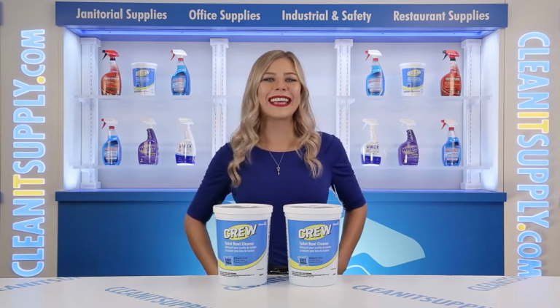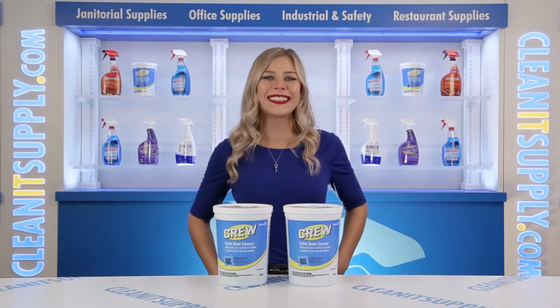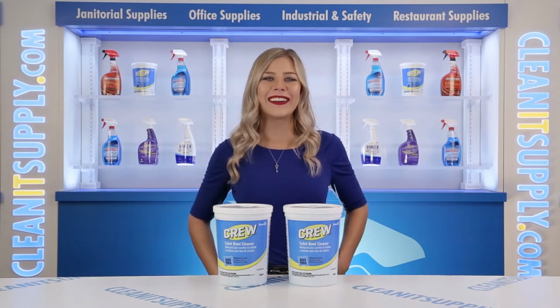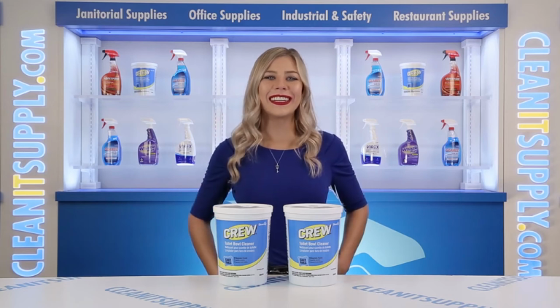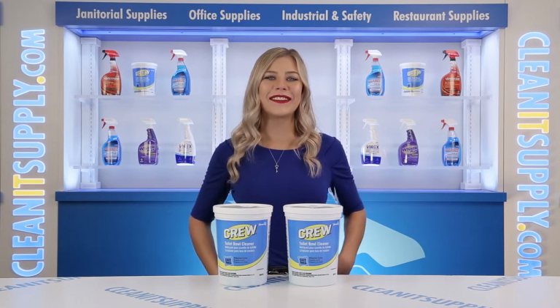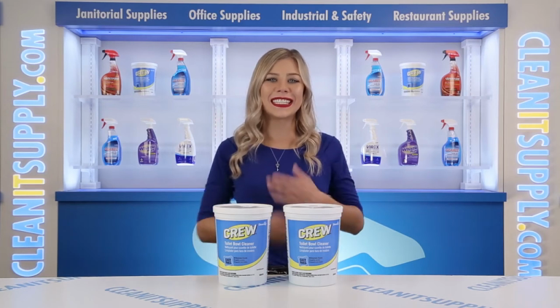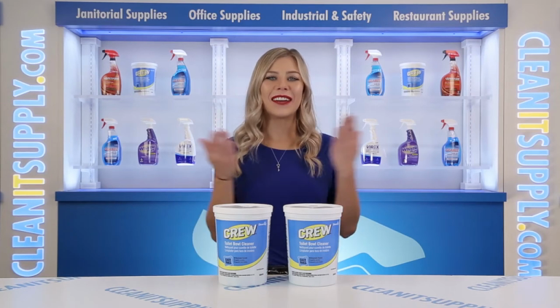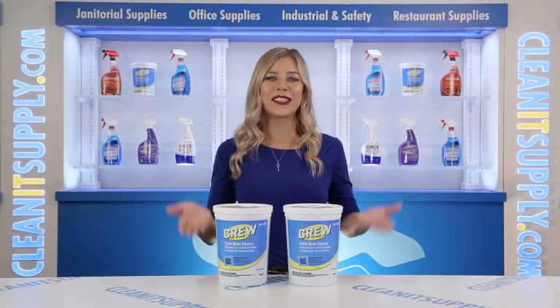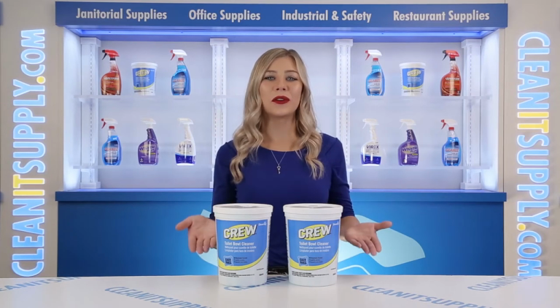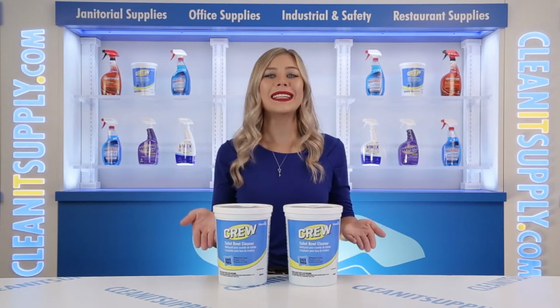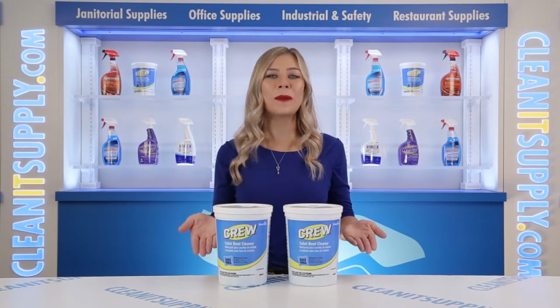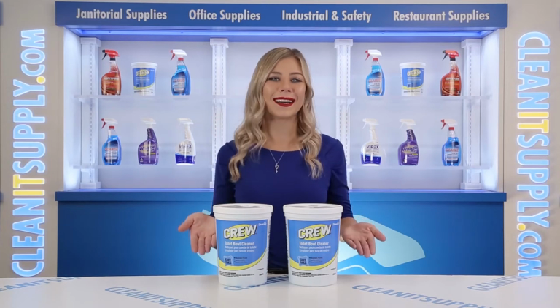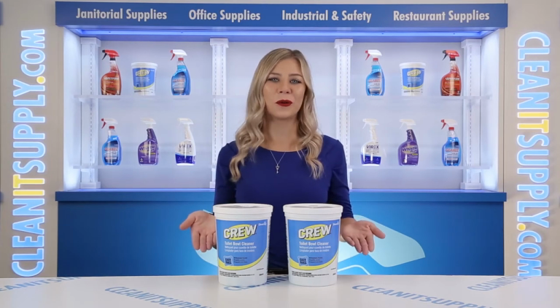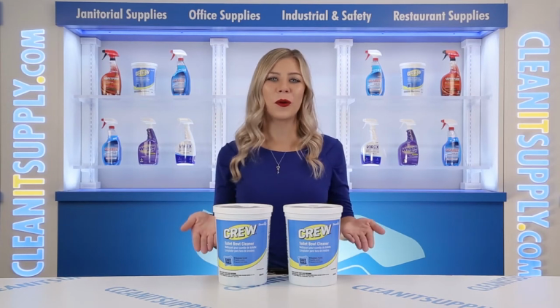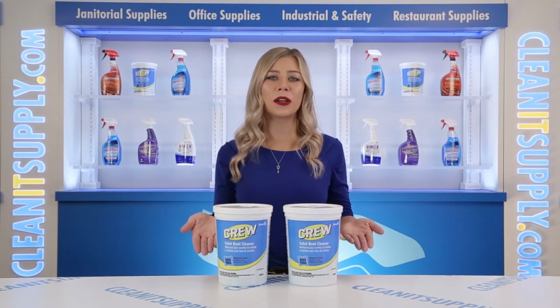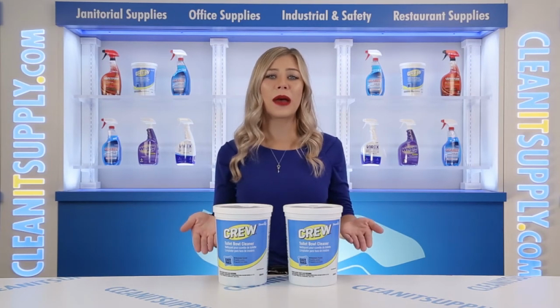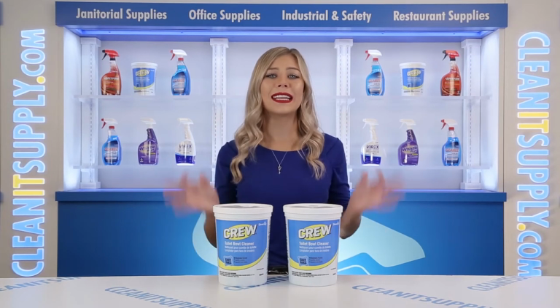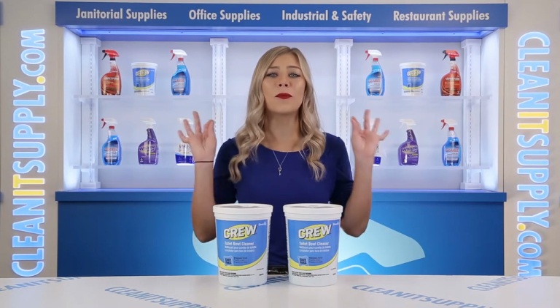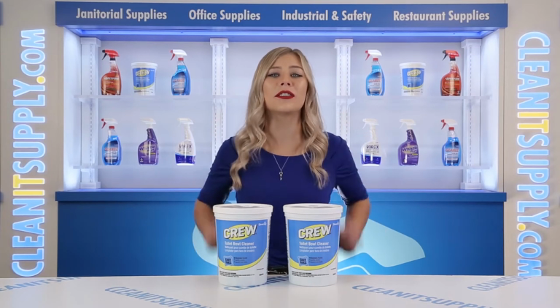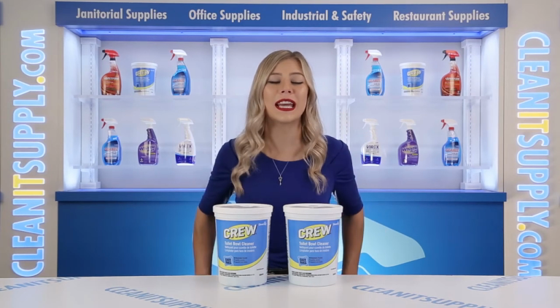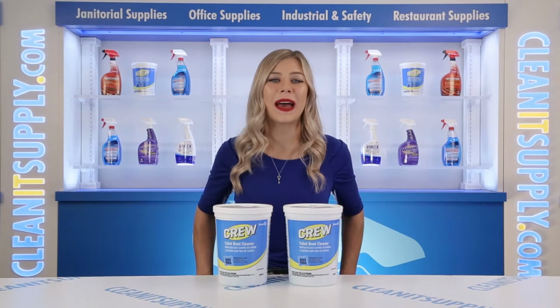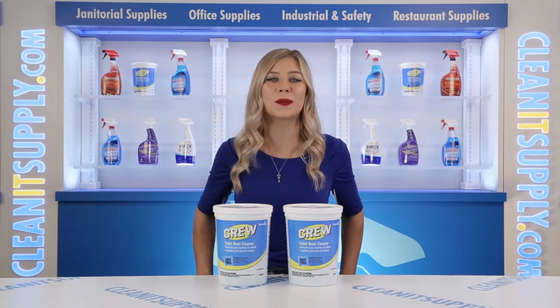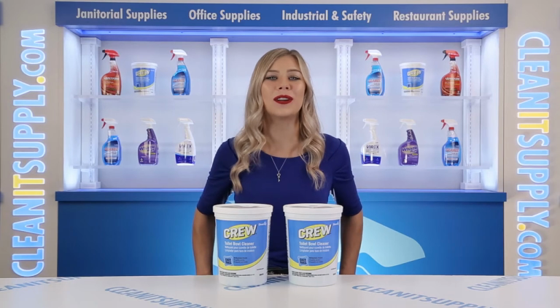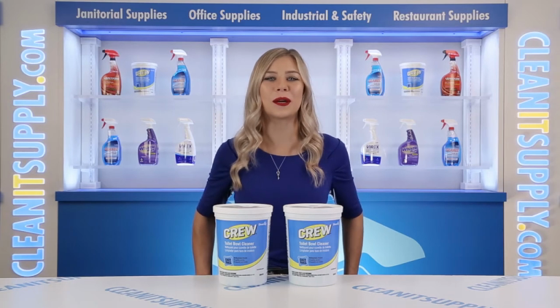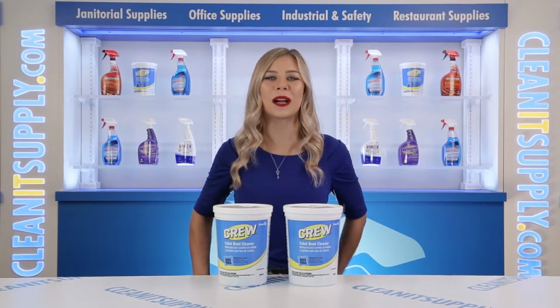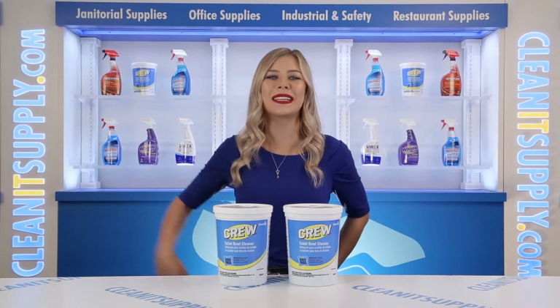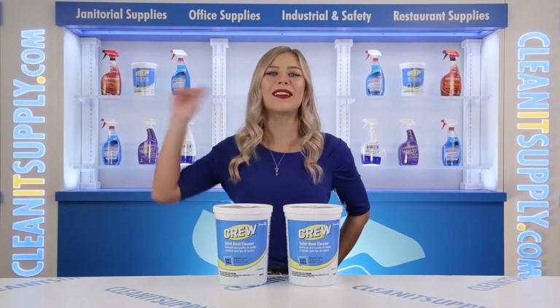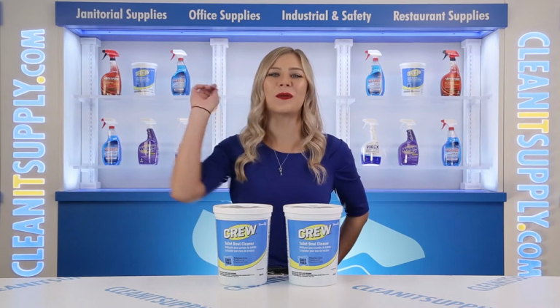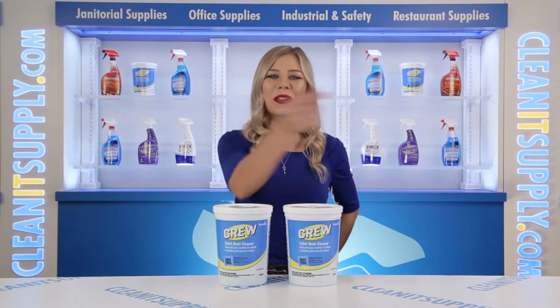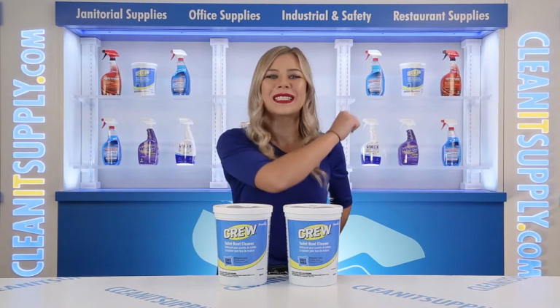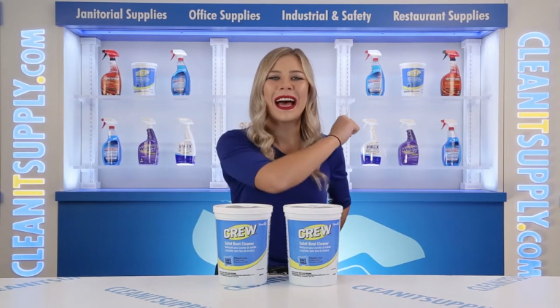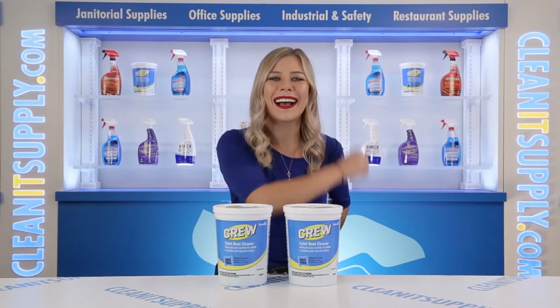This is Kayla C on Clean It TV, and this is Diversity Crew Easy Packs Toilet Bowl Cleaner Packets — 180 Packets Per Carton Detail Product Breakdown, available at CleanItSupply.com.